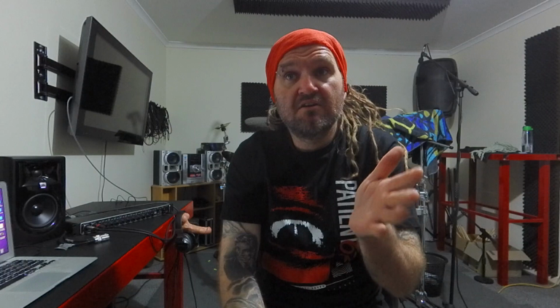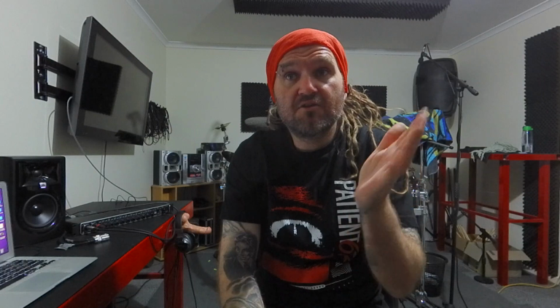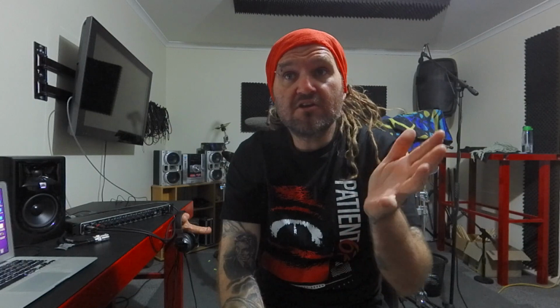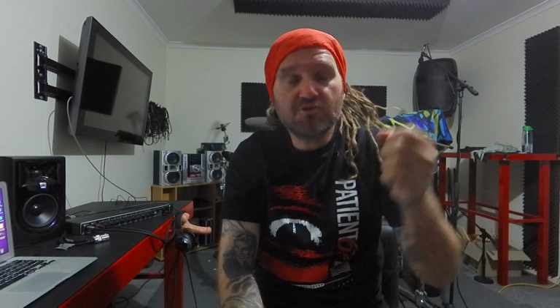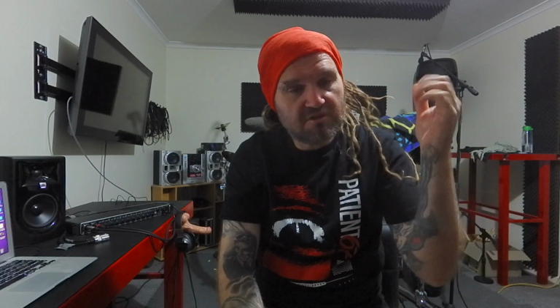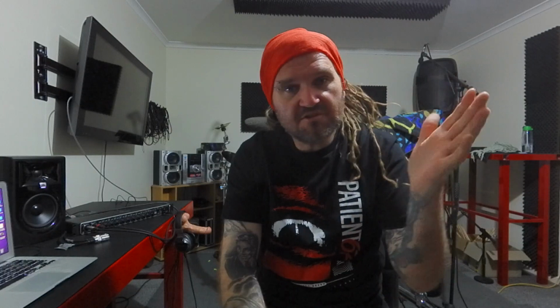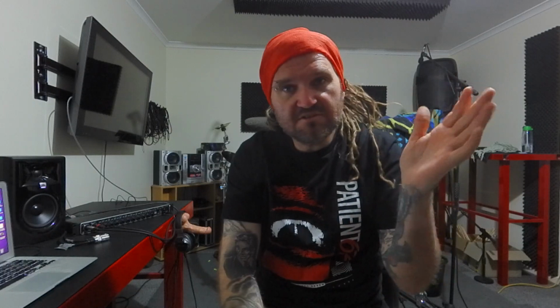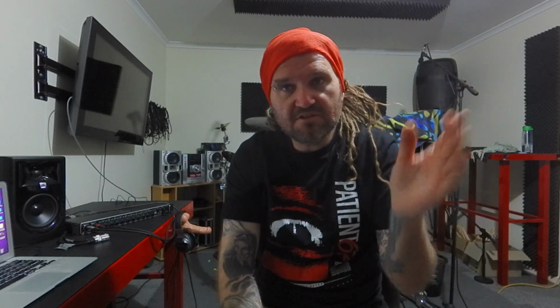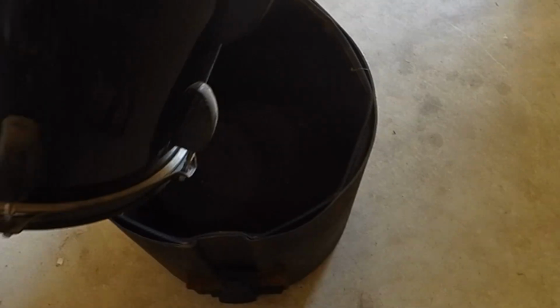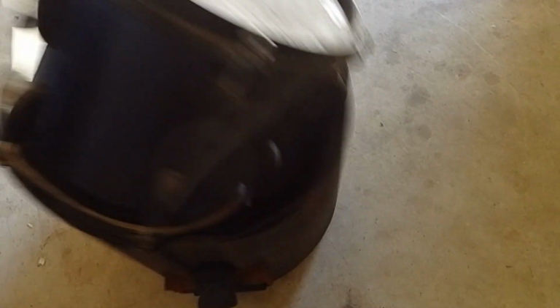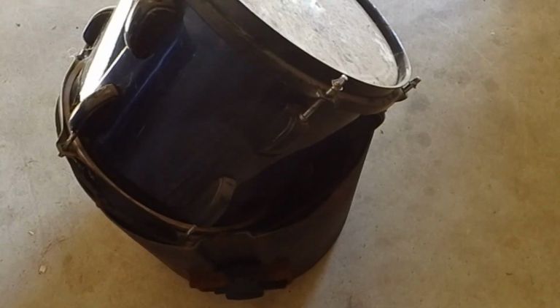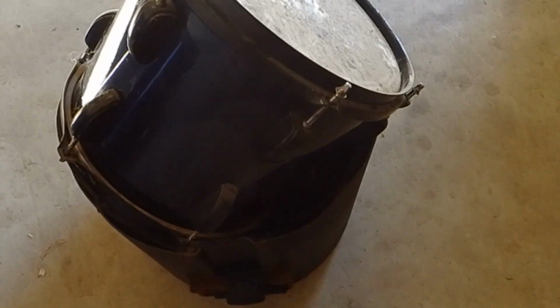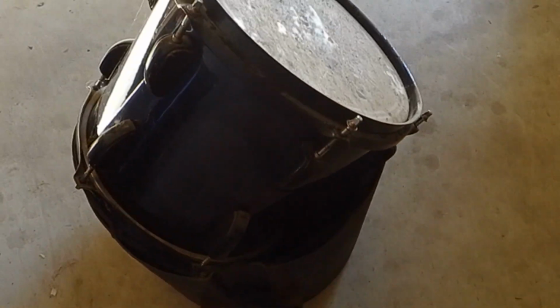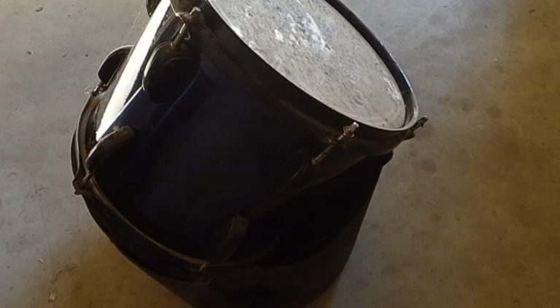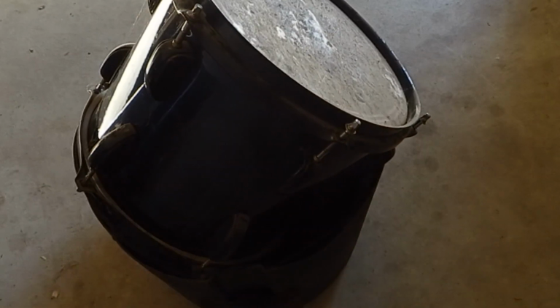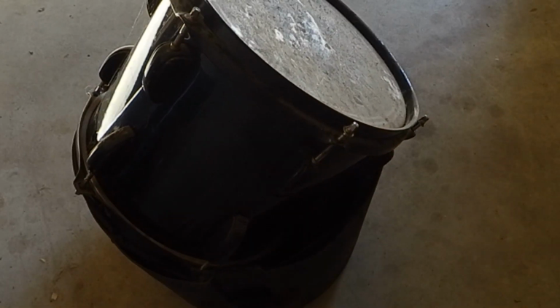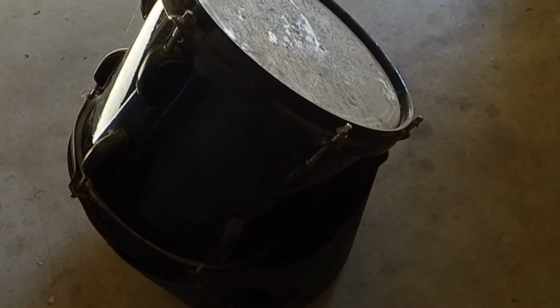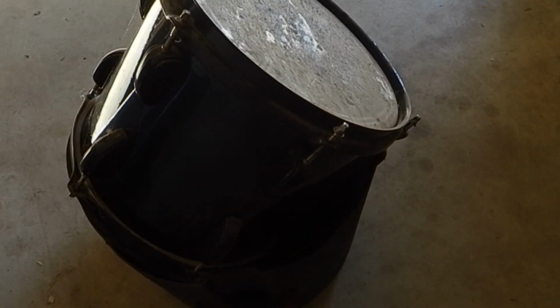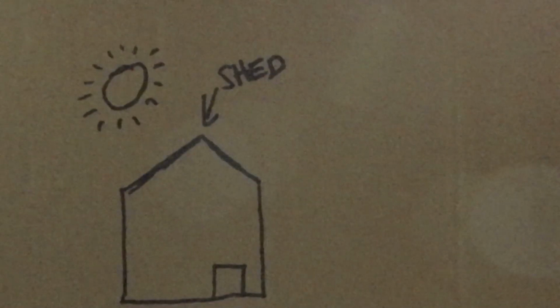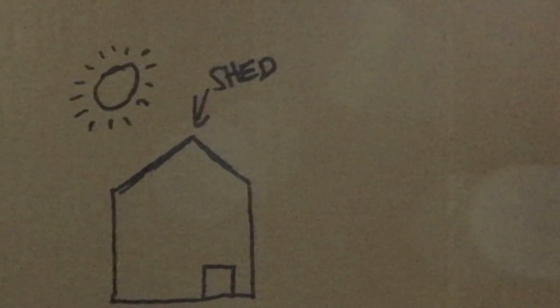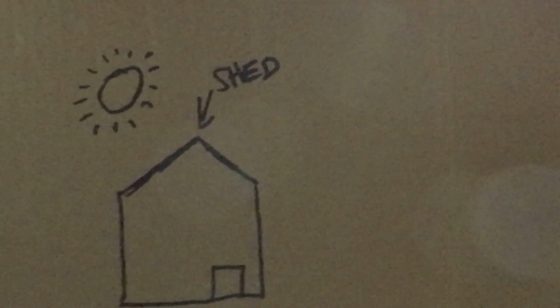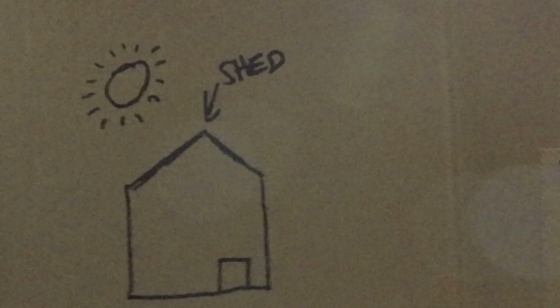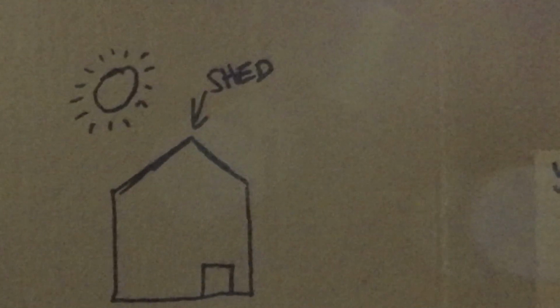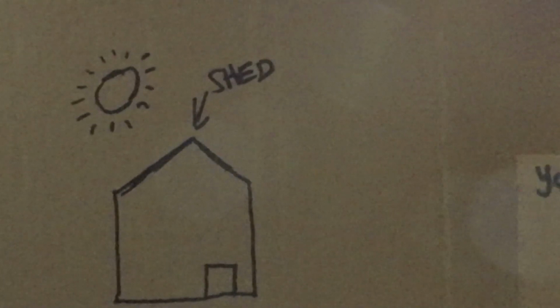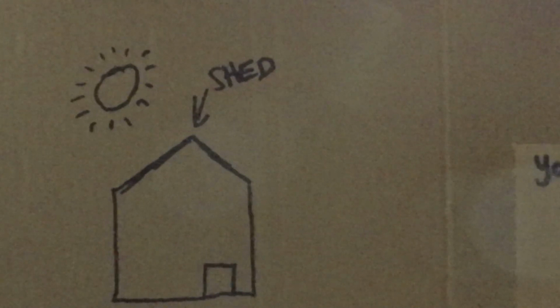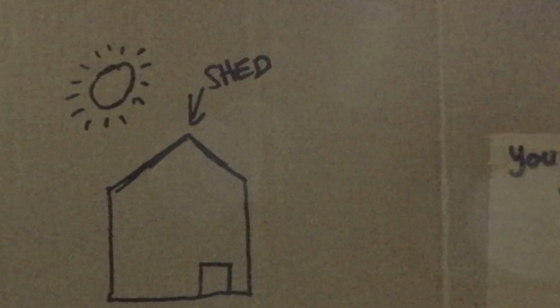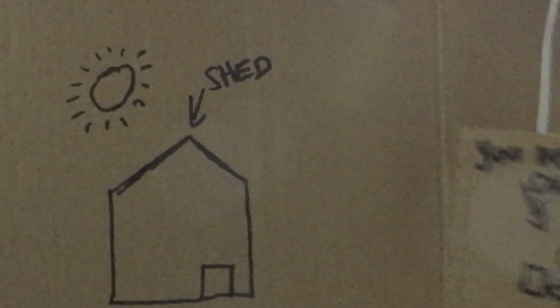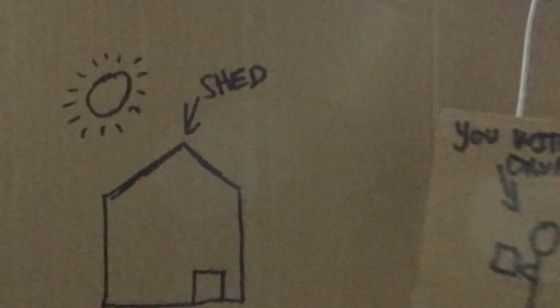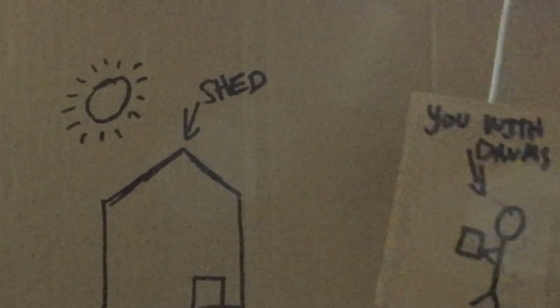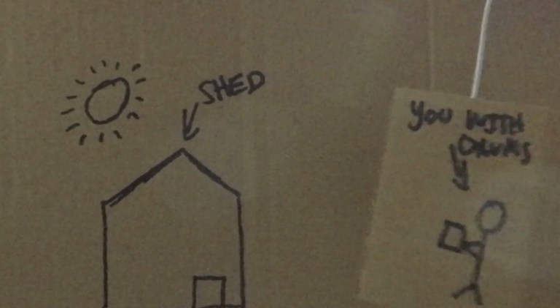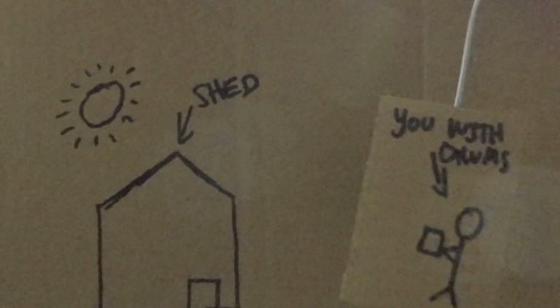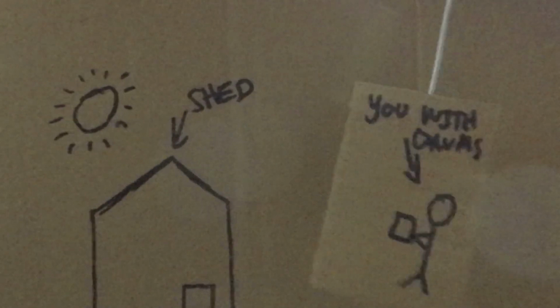Thirdly, put your drum shells in nice and gently. Fourth, and most importantly, let them sit in the shed in the heat and the cold for seven years.